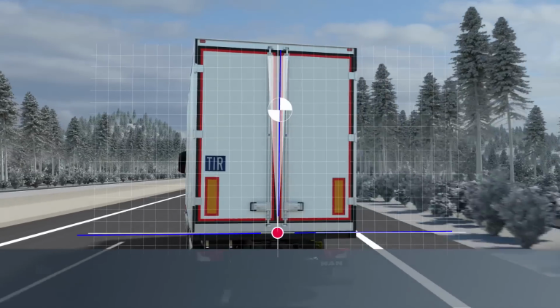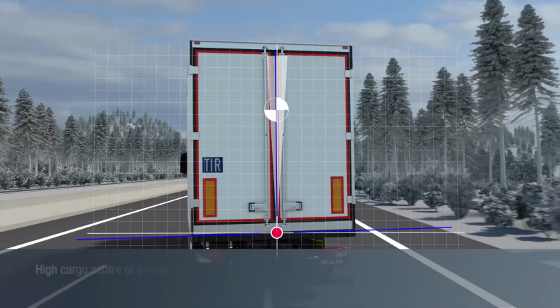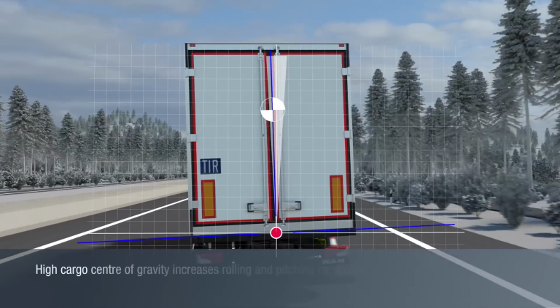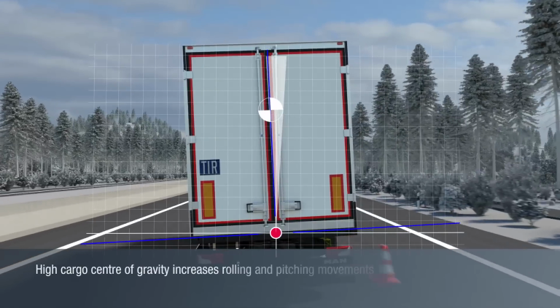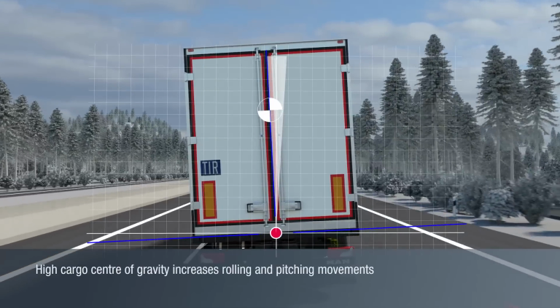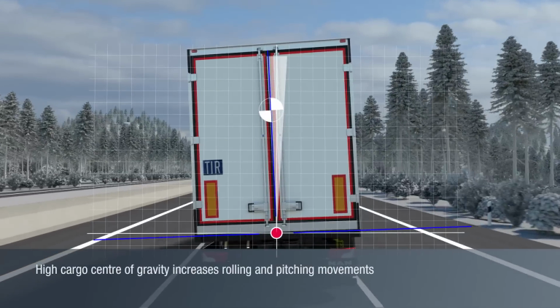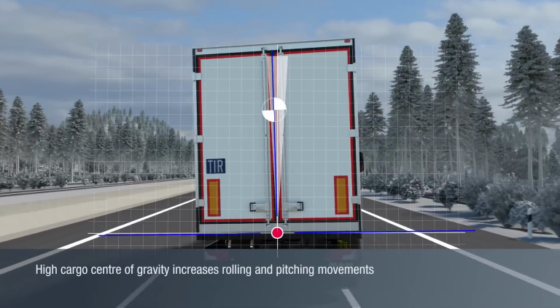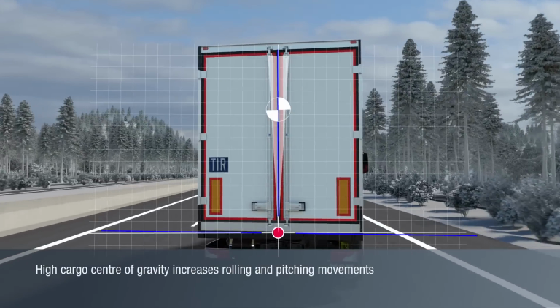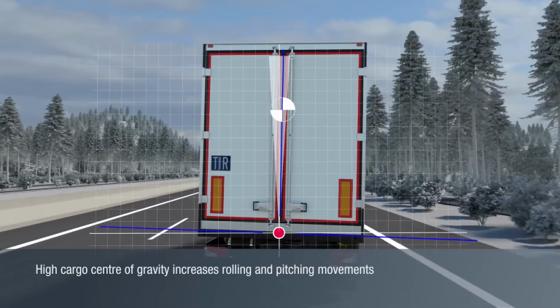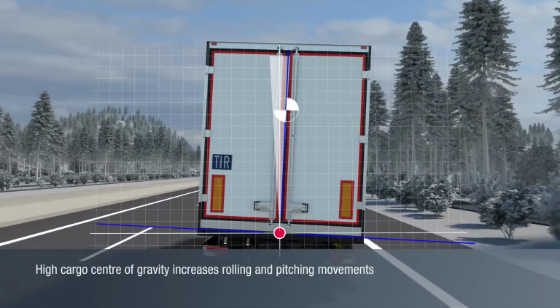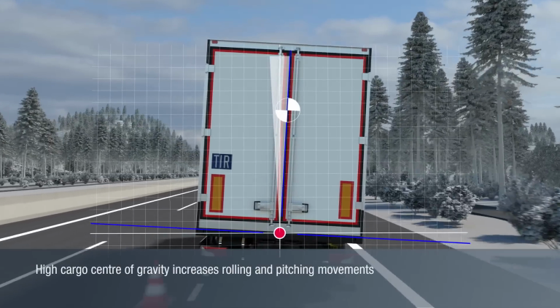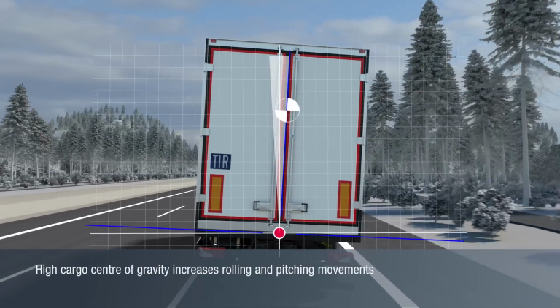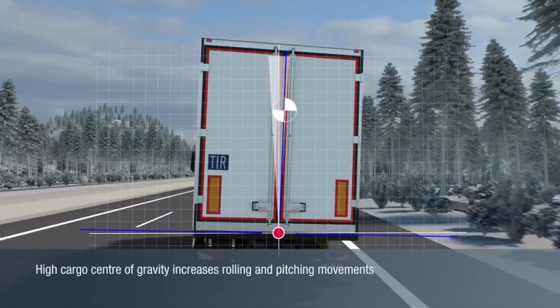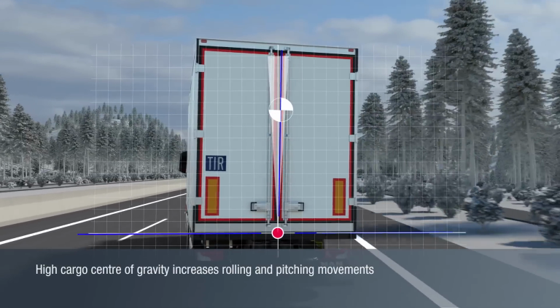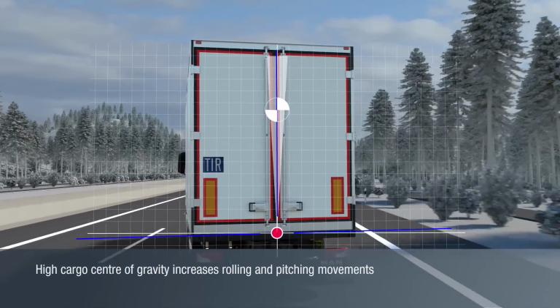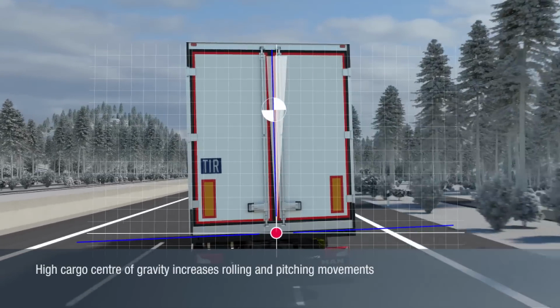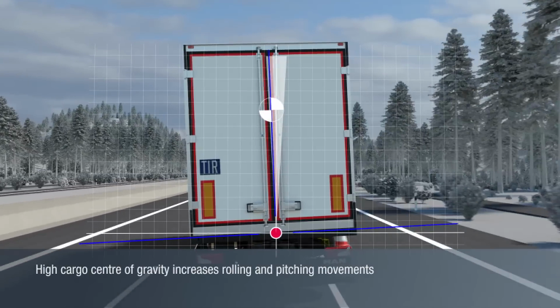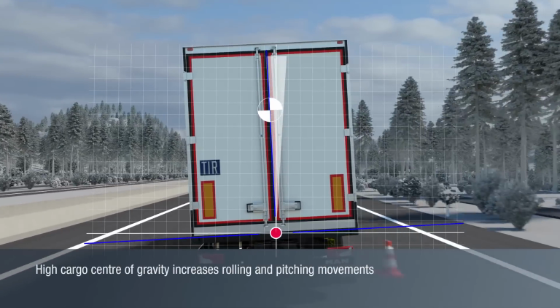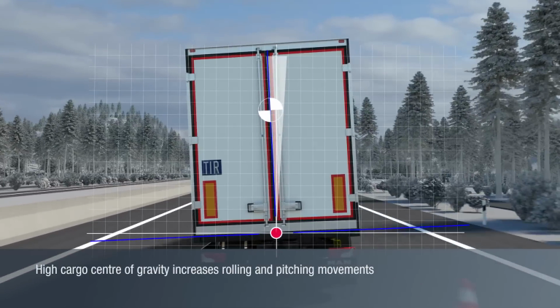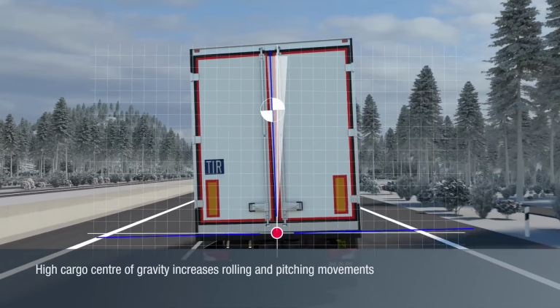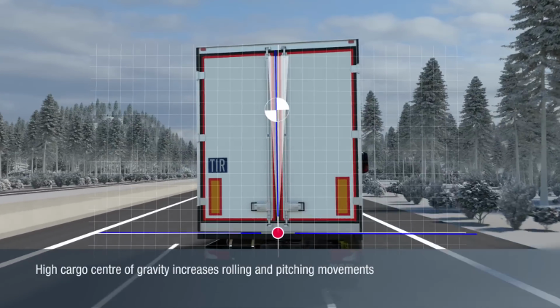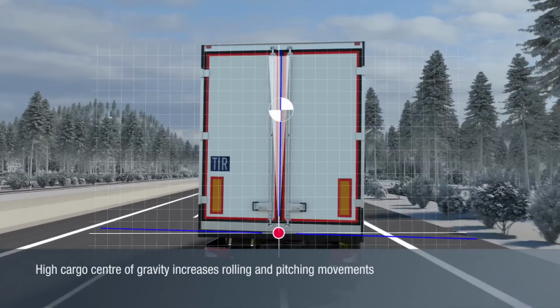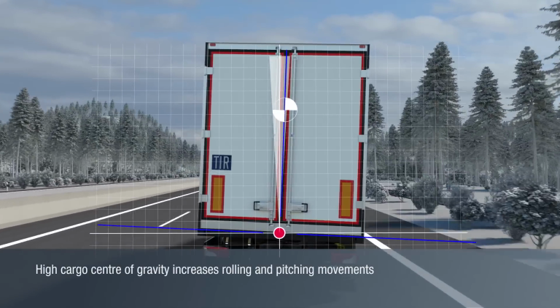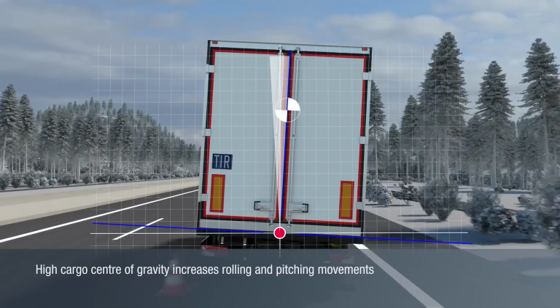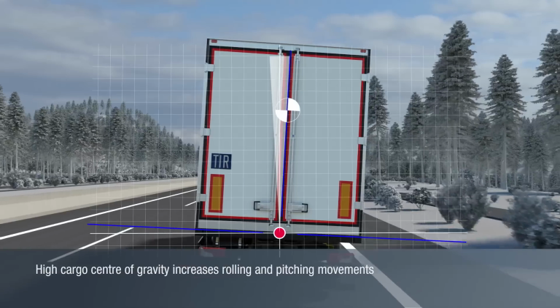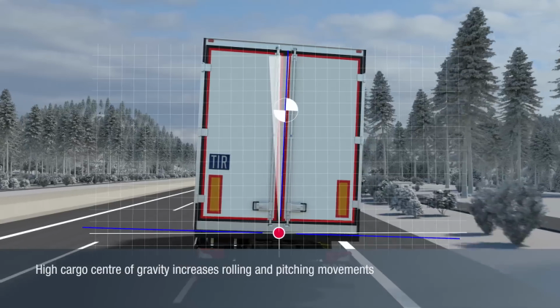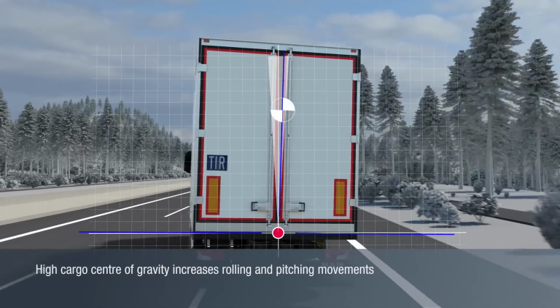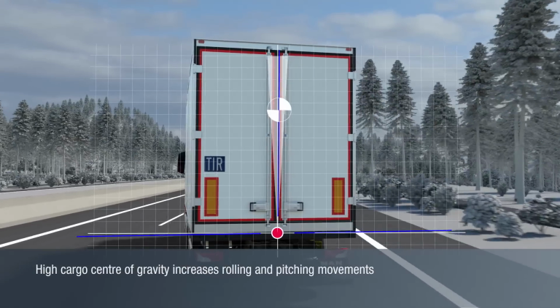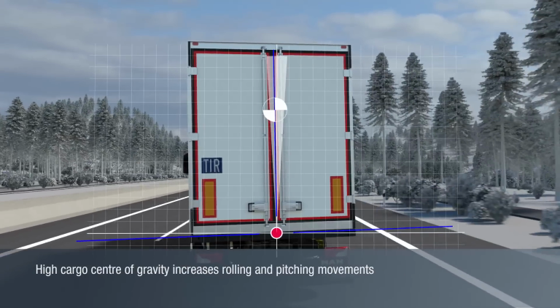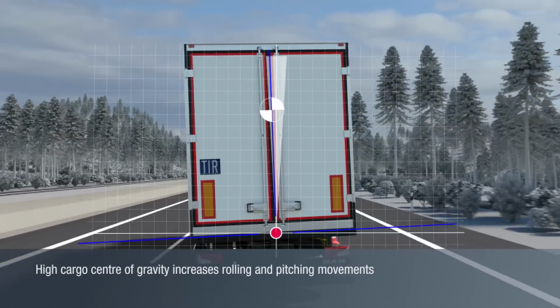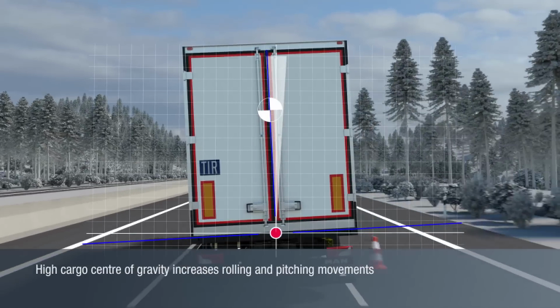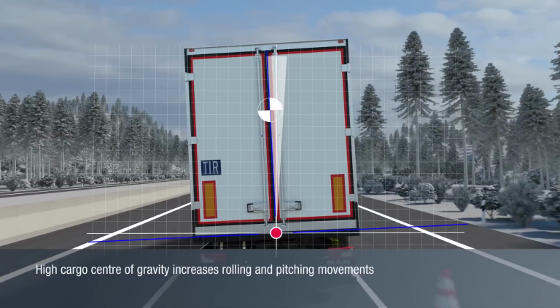The higher the center of gravity and the lower the roll axis of a vehicle, the greater the roll moment and the associated roll angle.